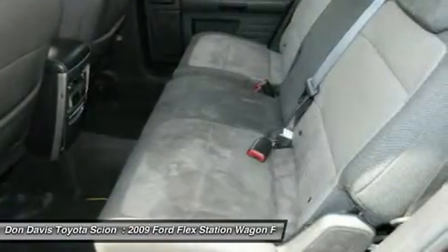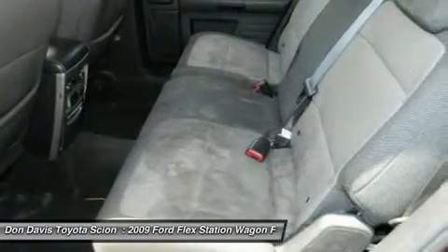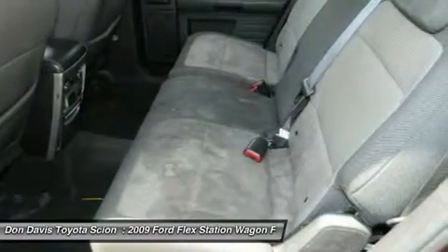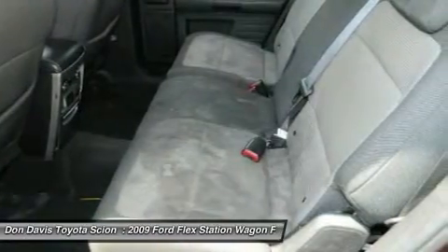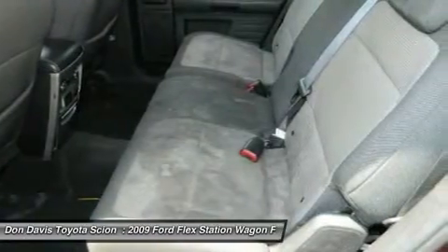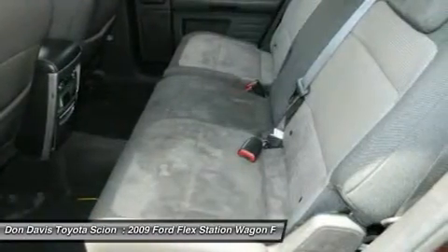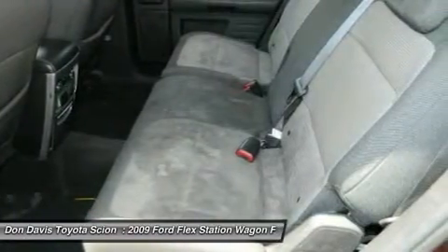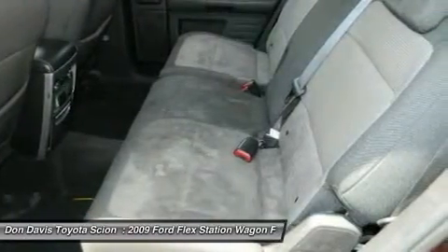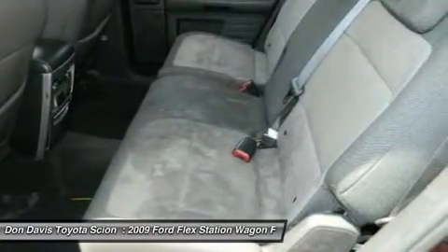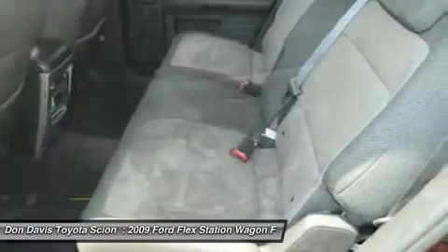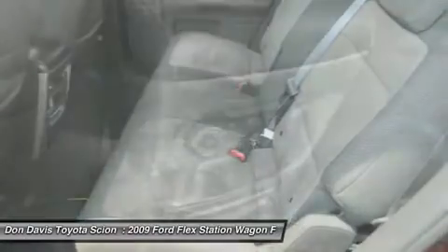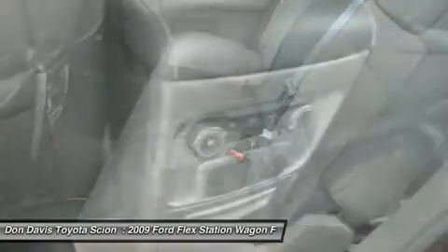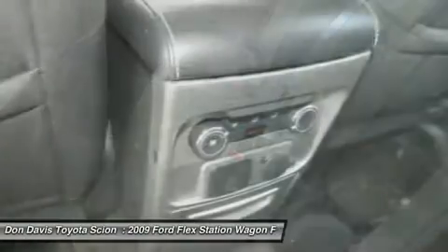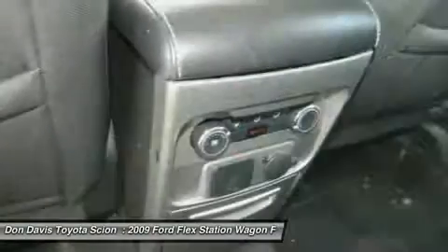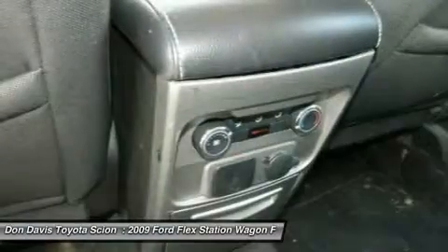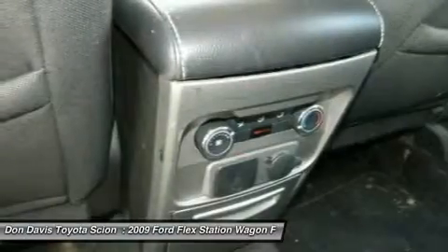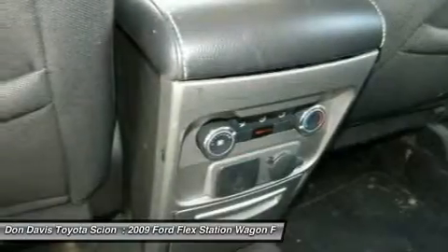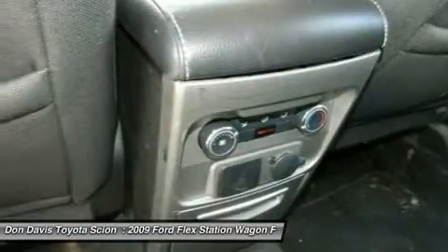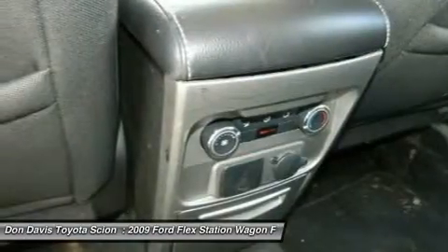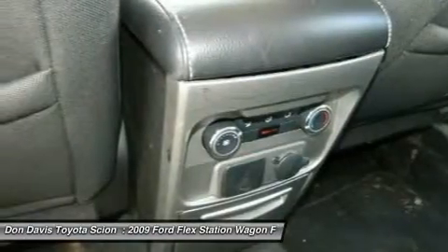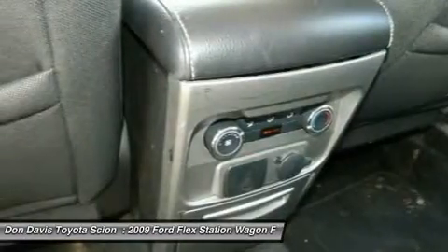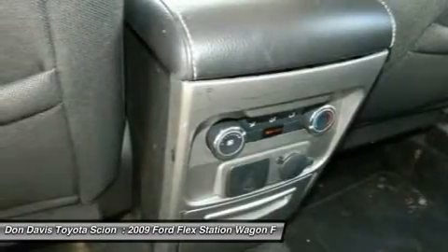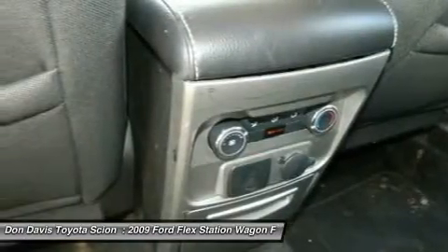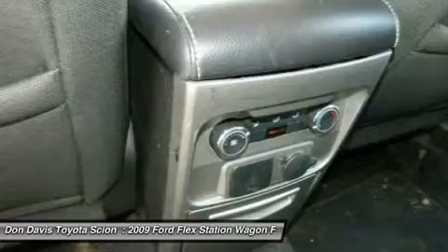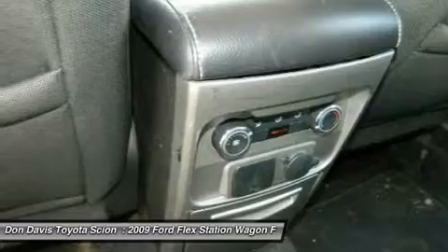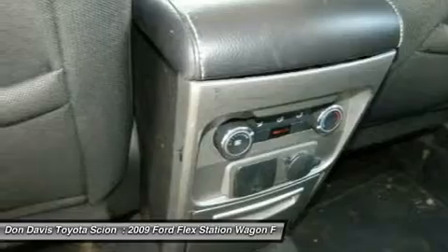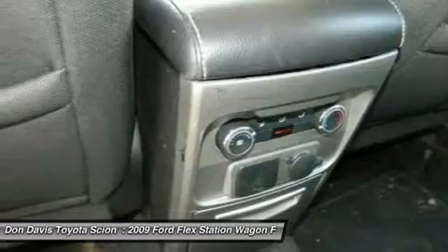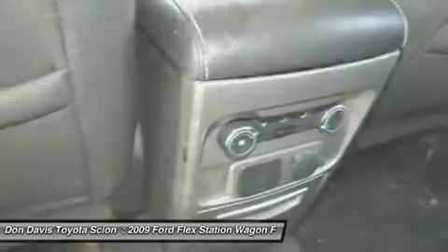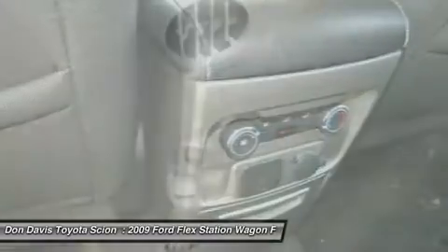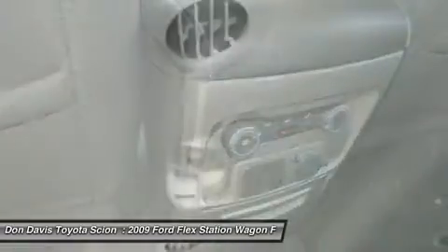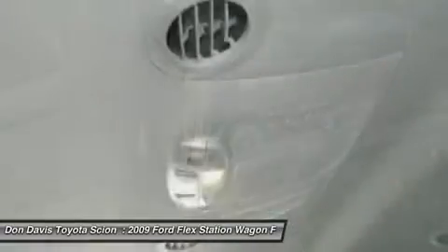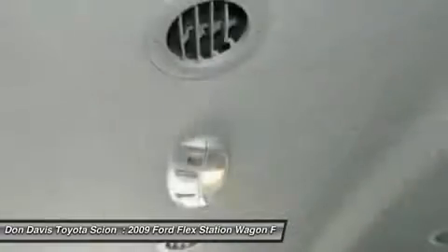Power steering, adjustable steering wheel, keyless entry, aluminum wheels, cruise control.